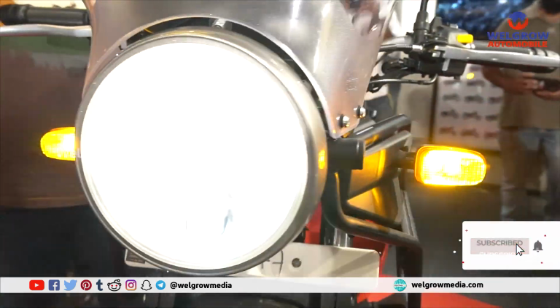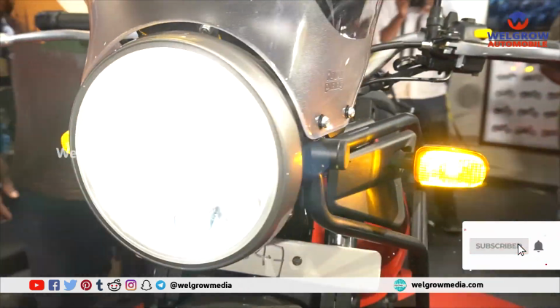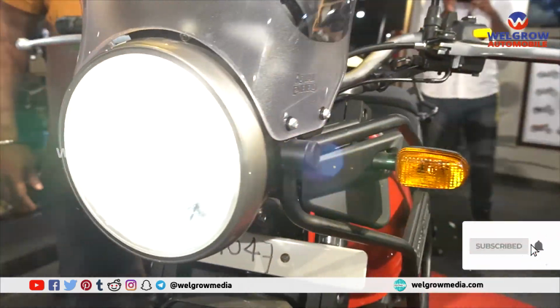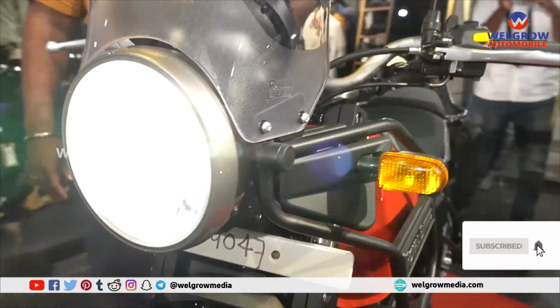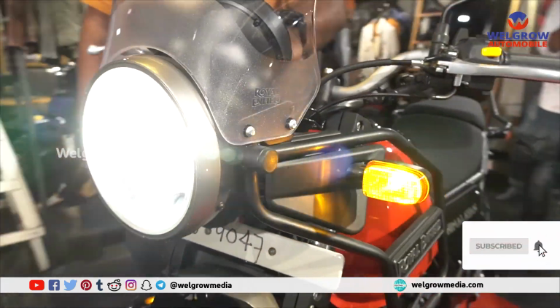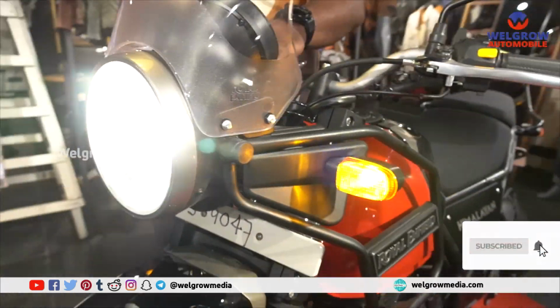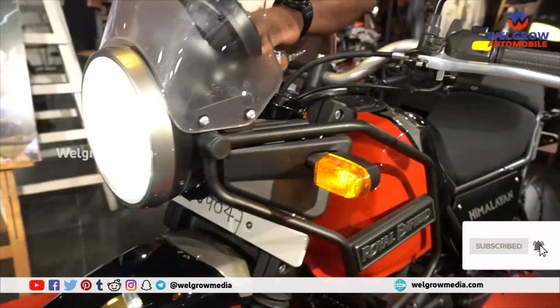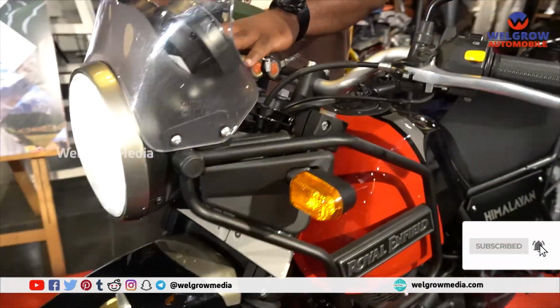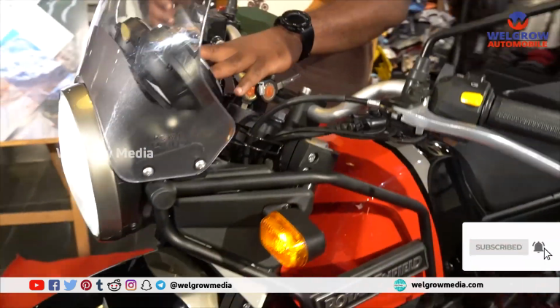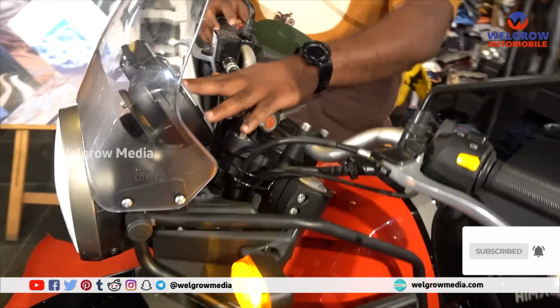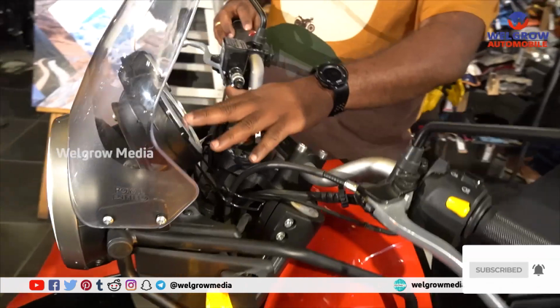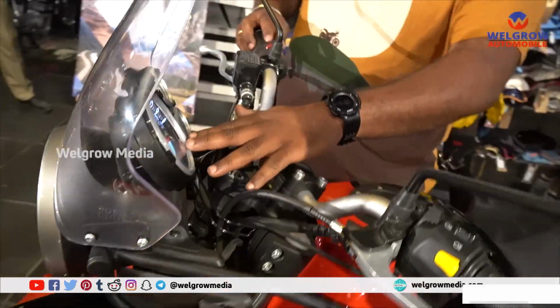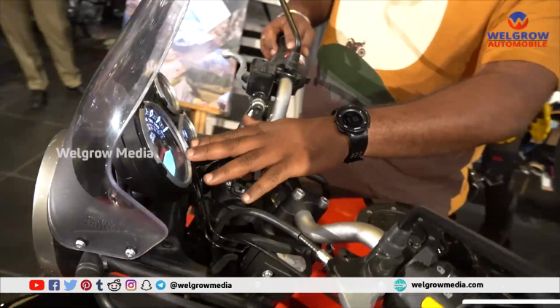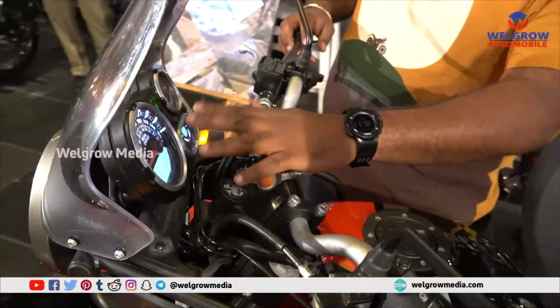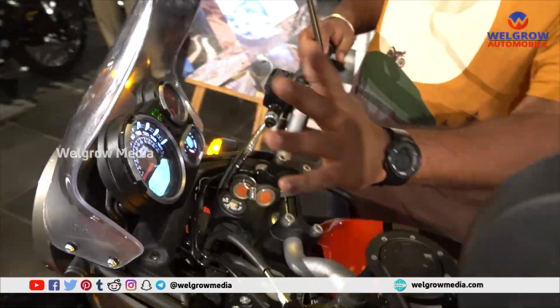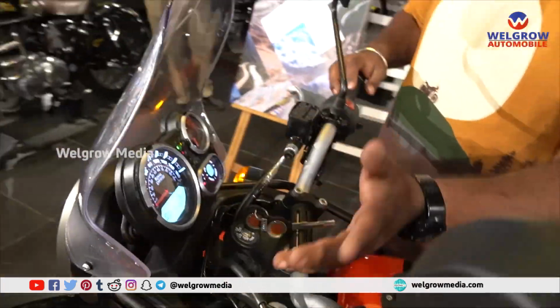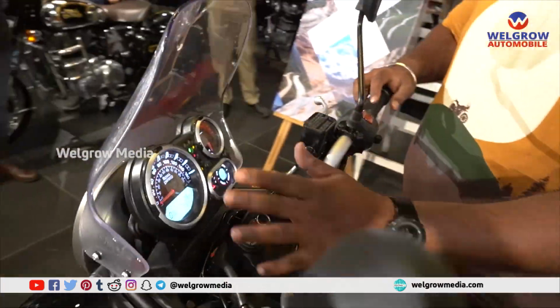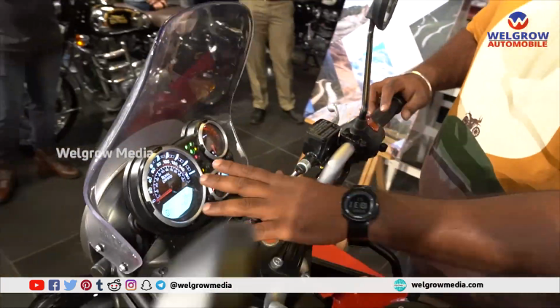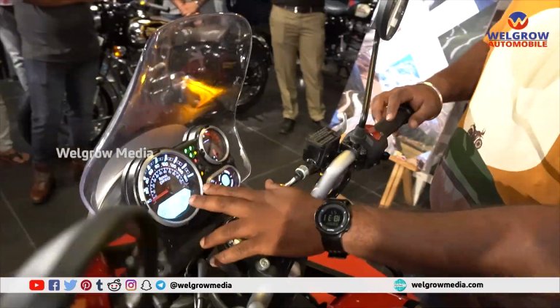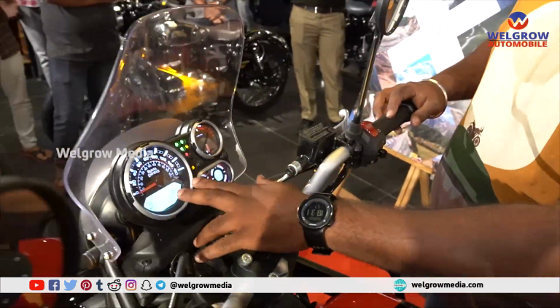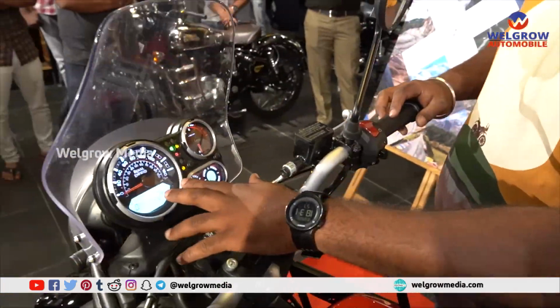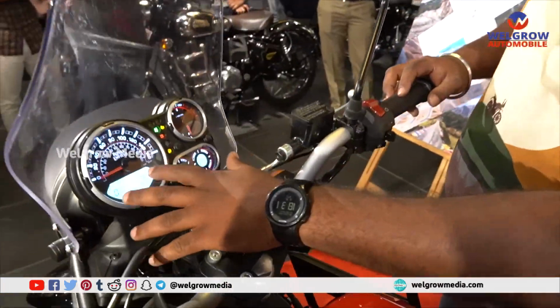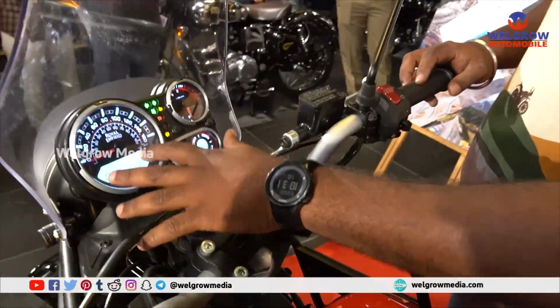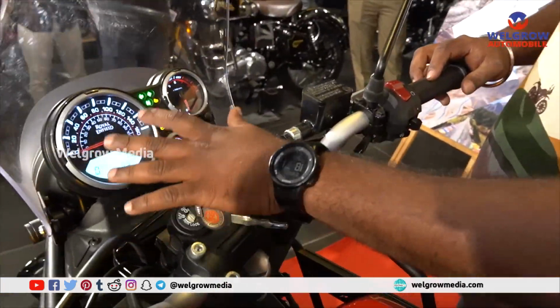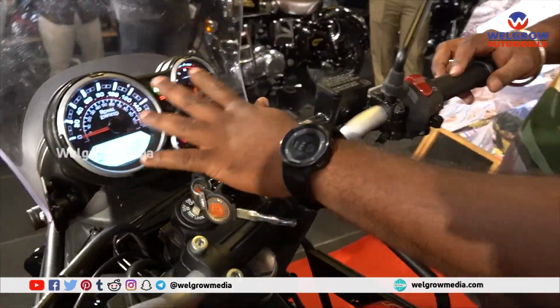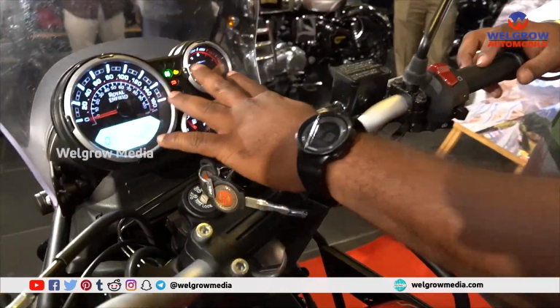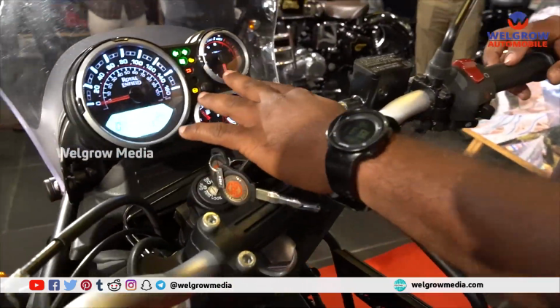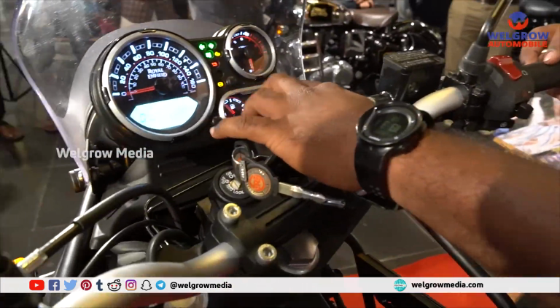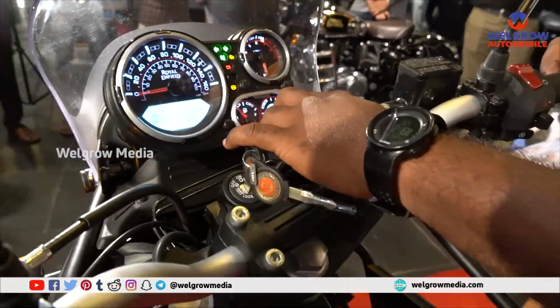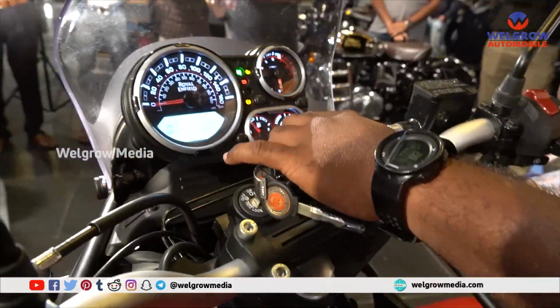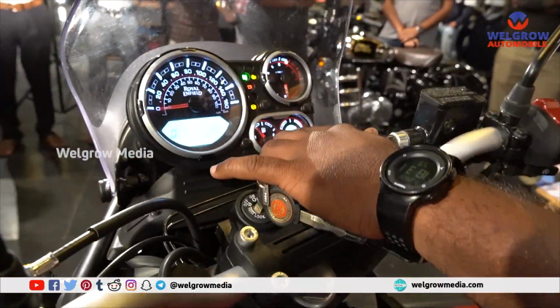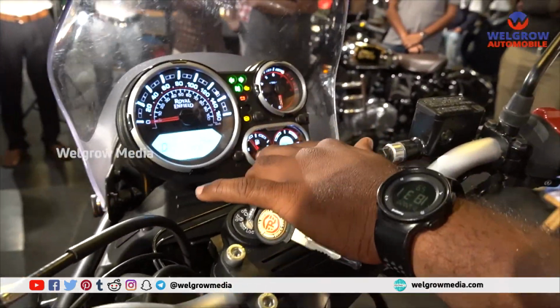The instrument cluster — earlier we had two colors but now it is completely mercury white.